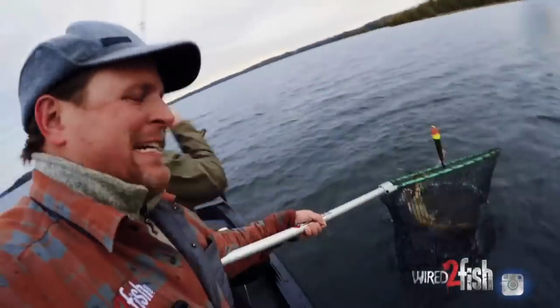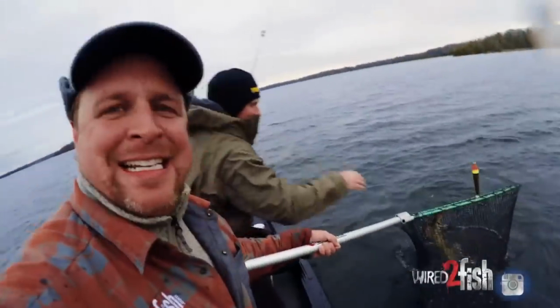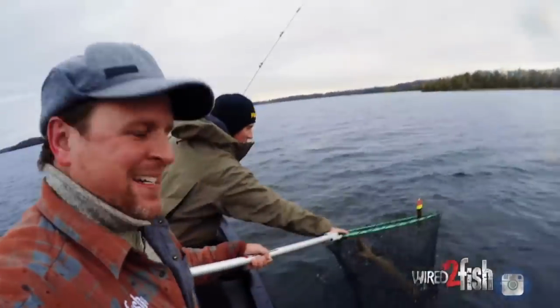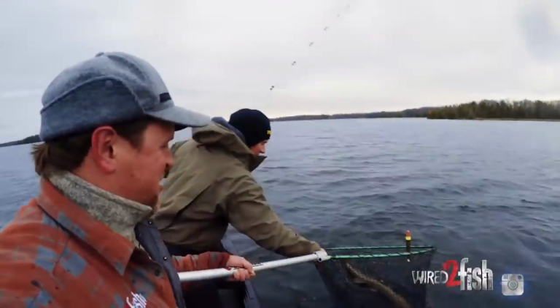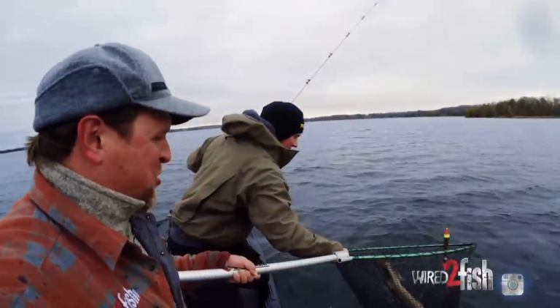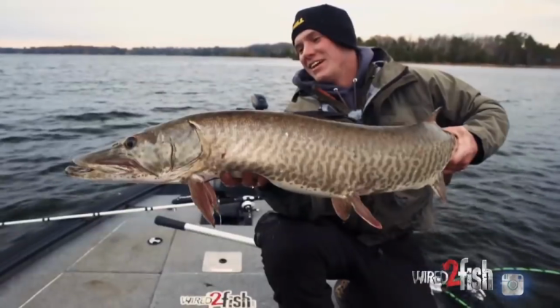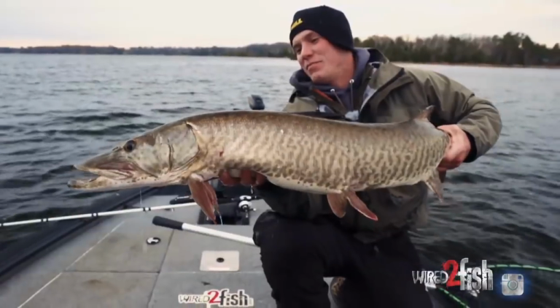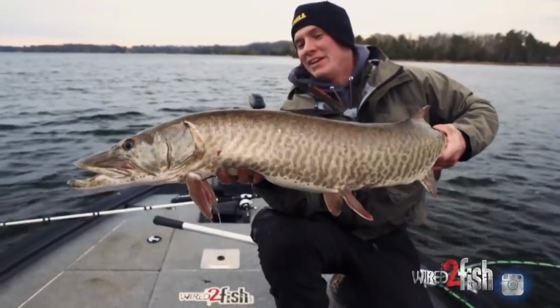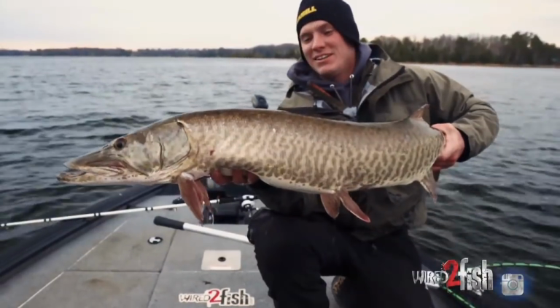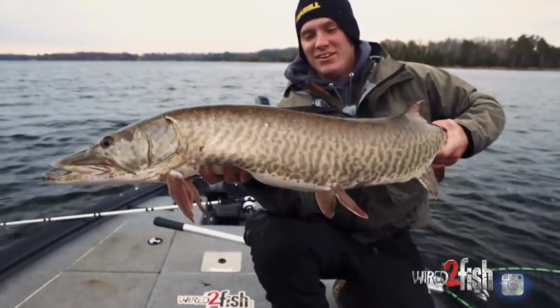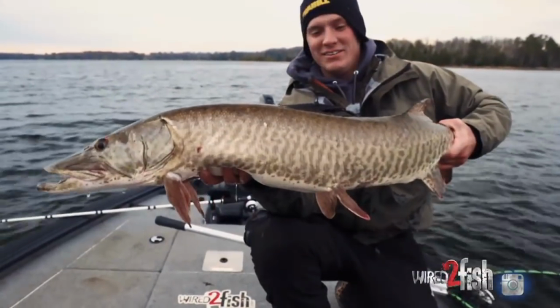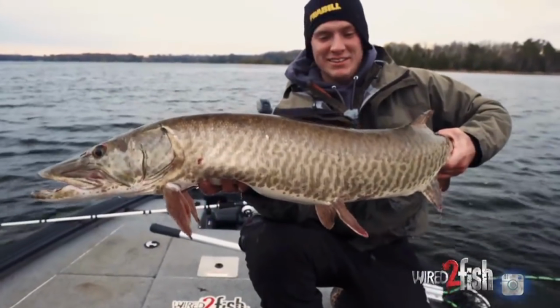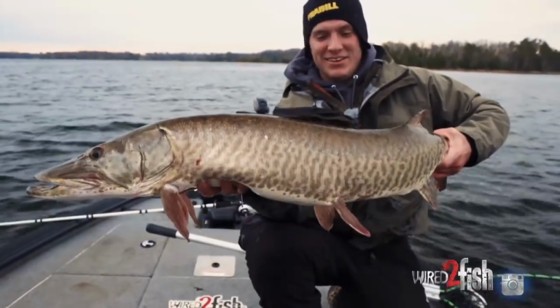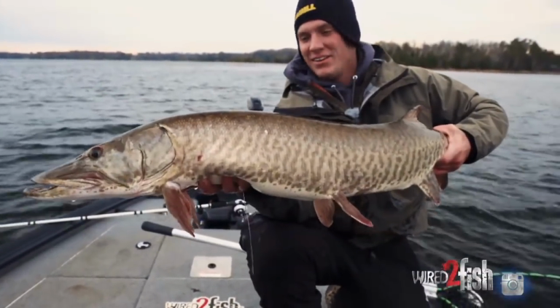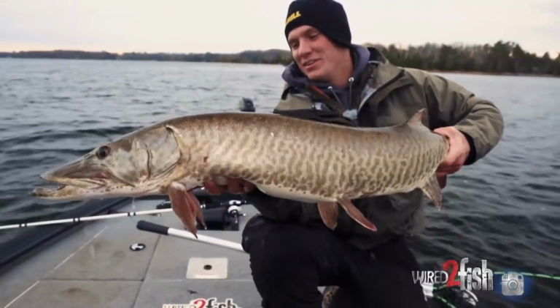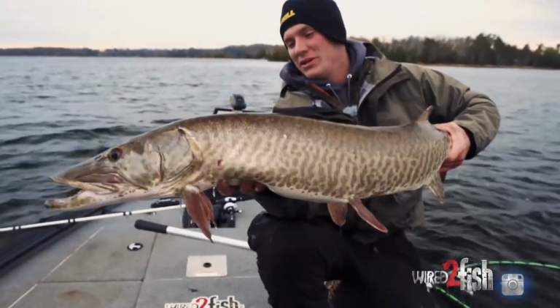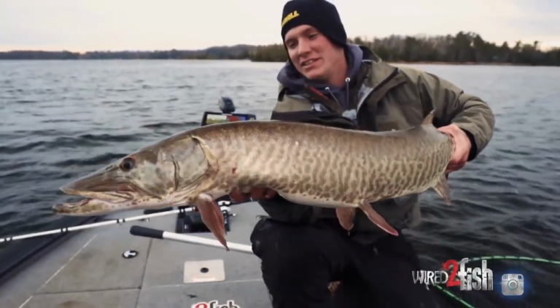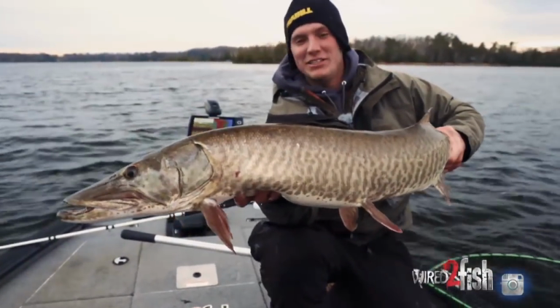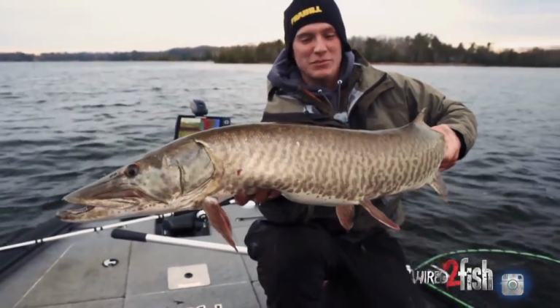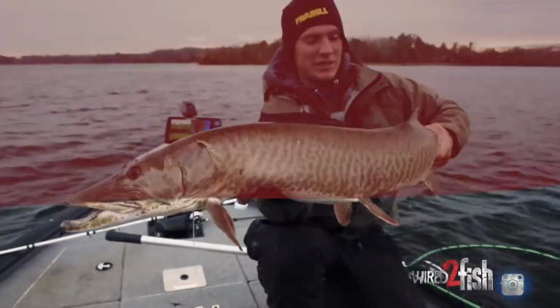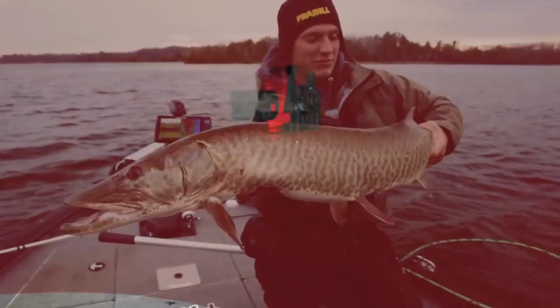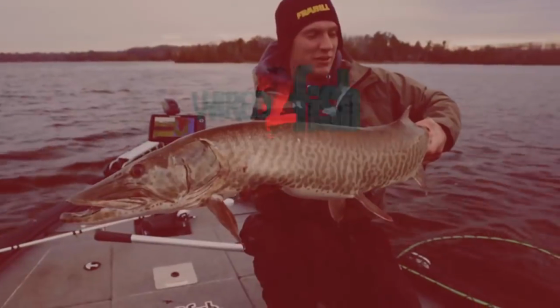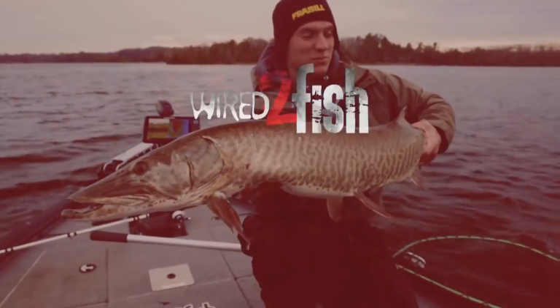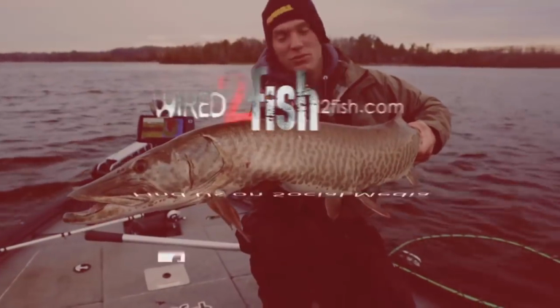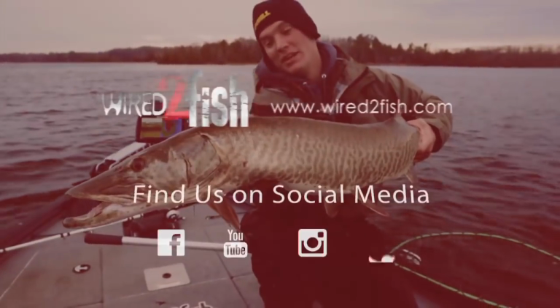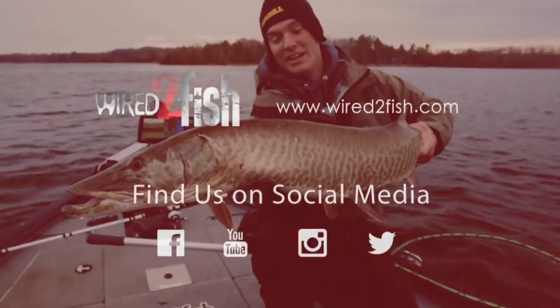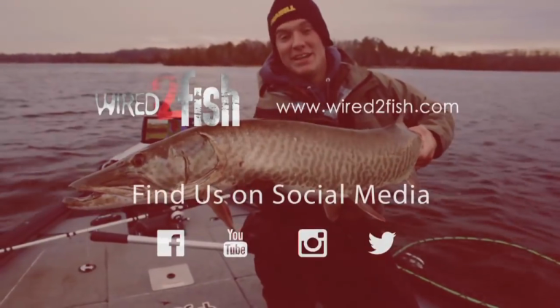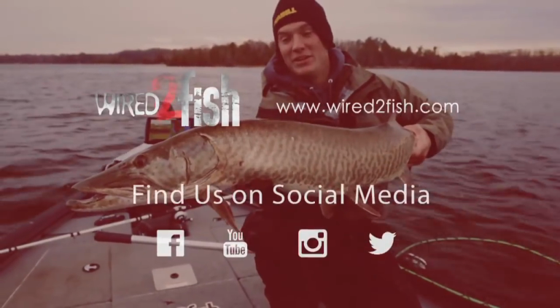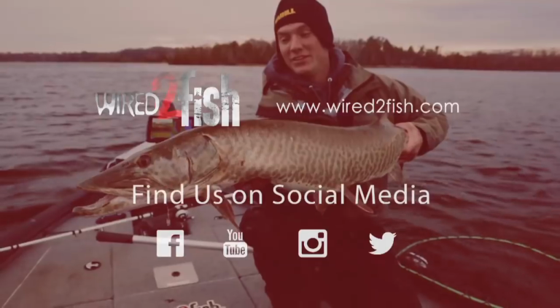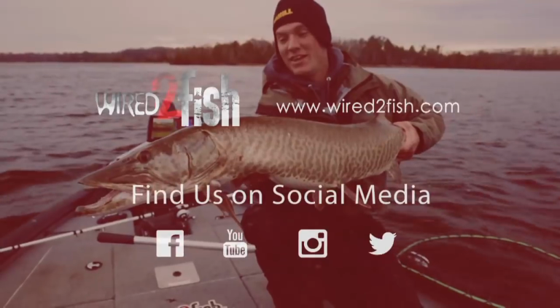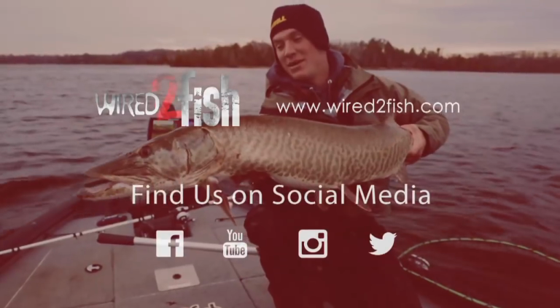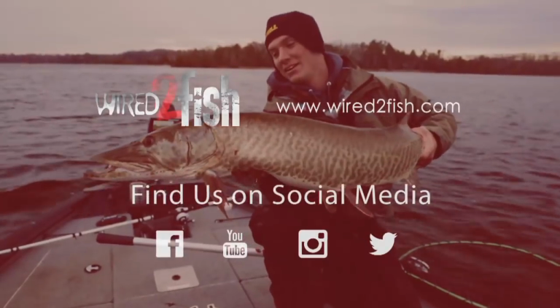Muskie in the boat! Live bait is a hard presentation to beat in the fall — any time of the year, for that matter.